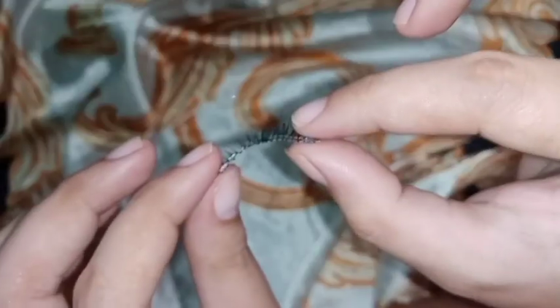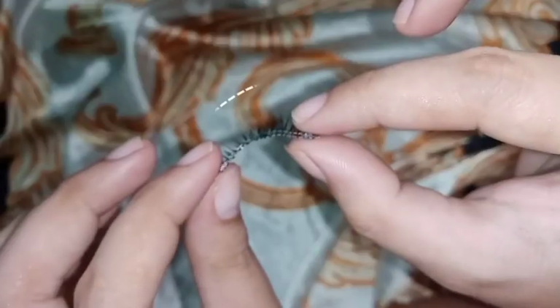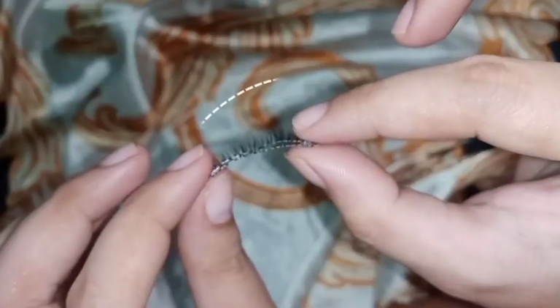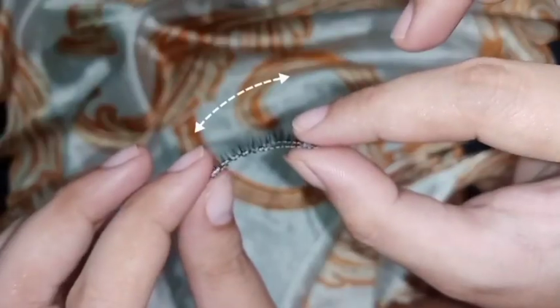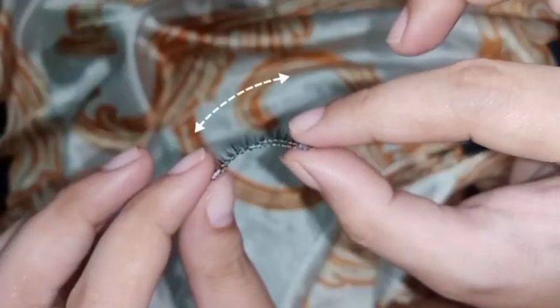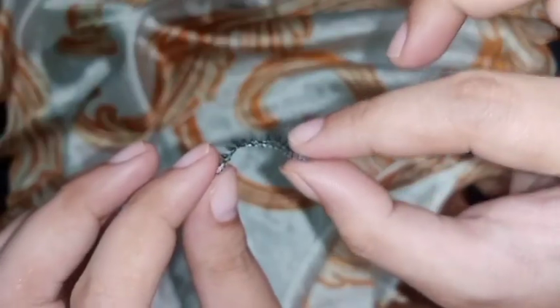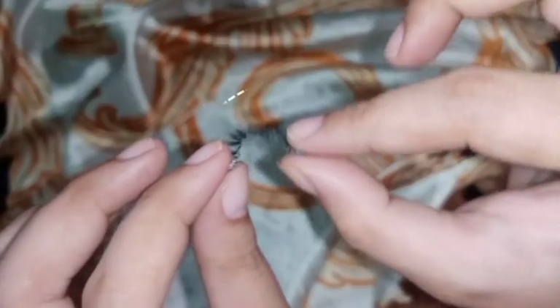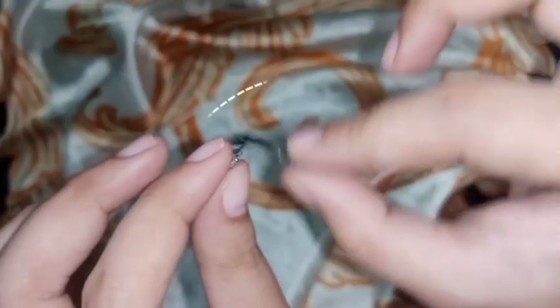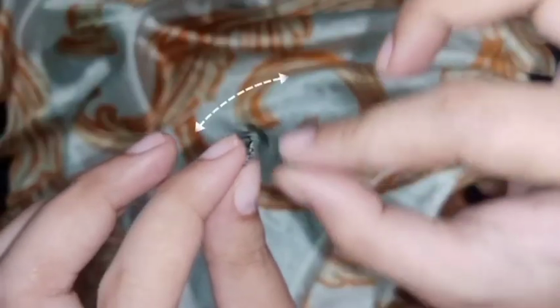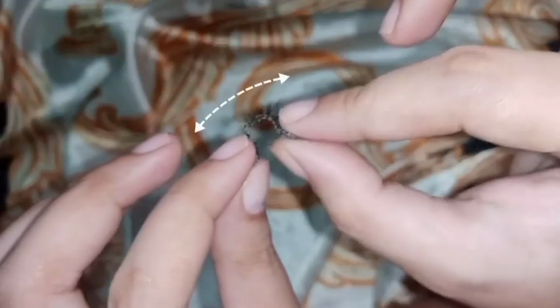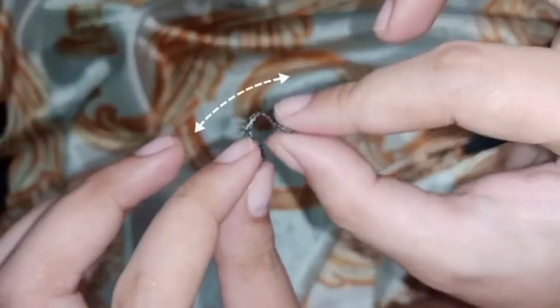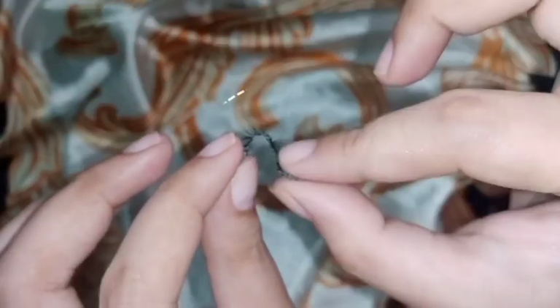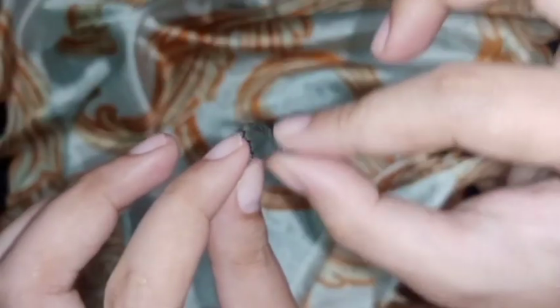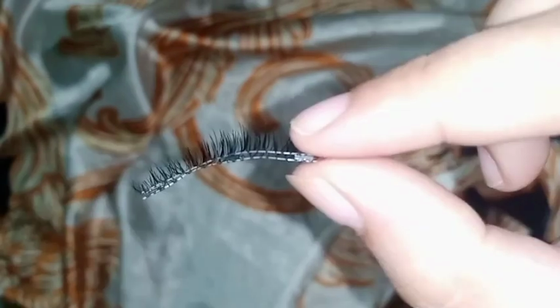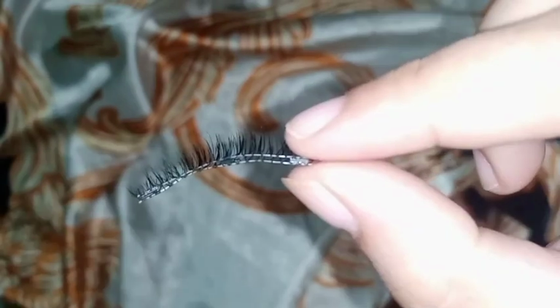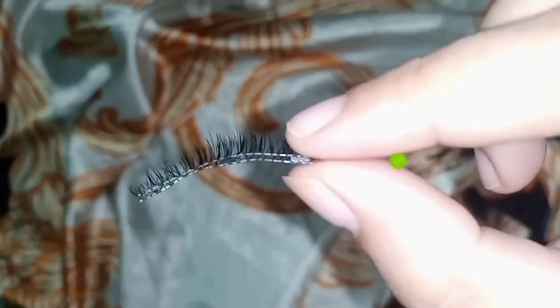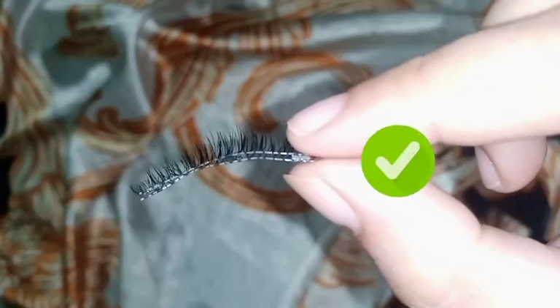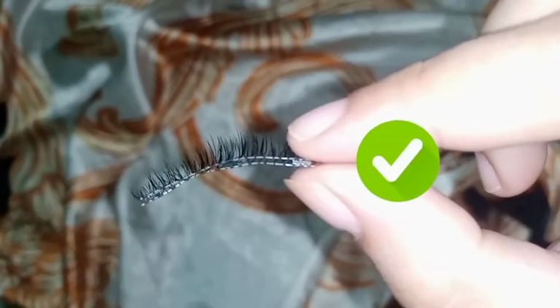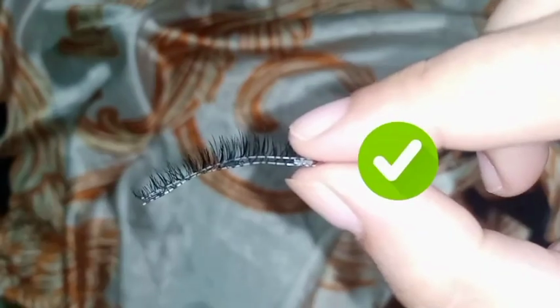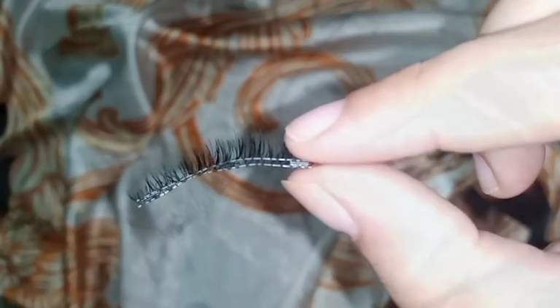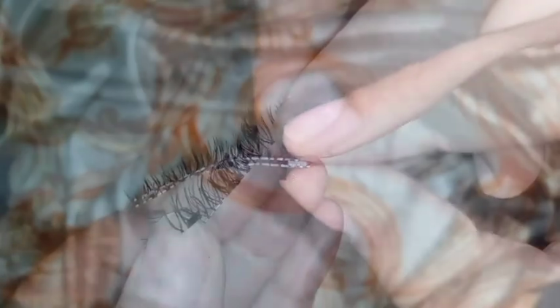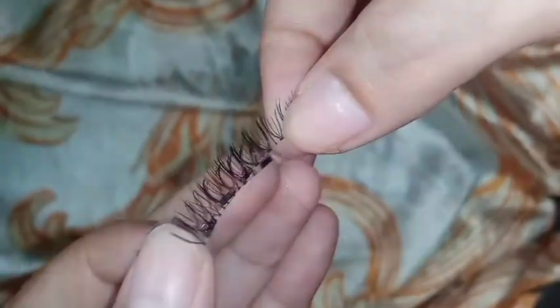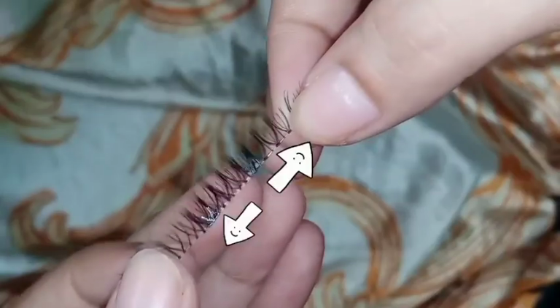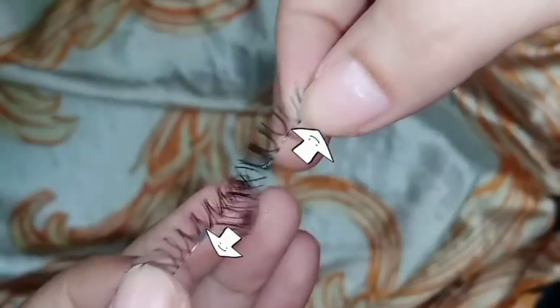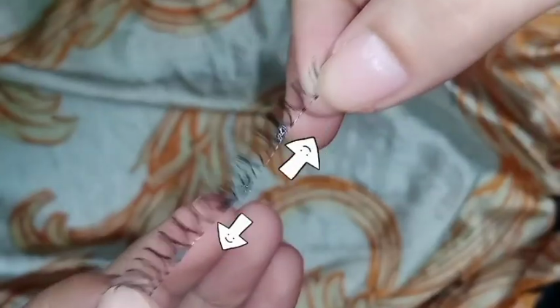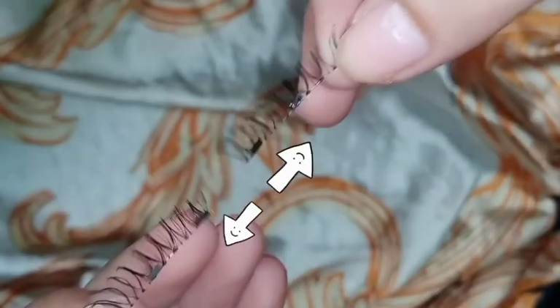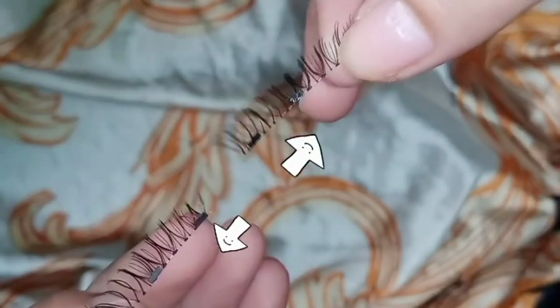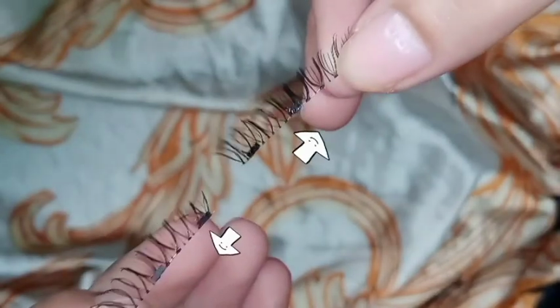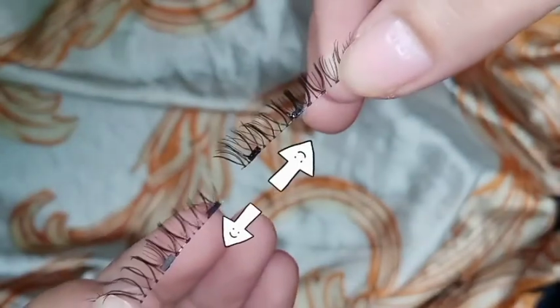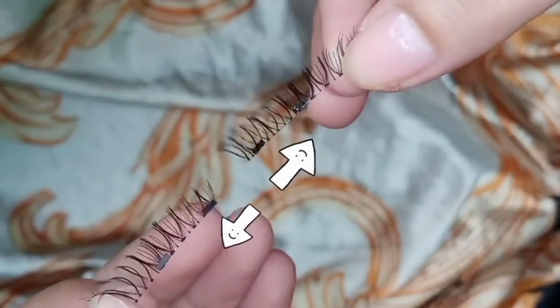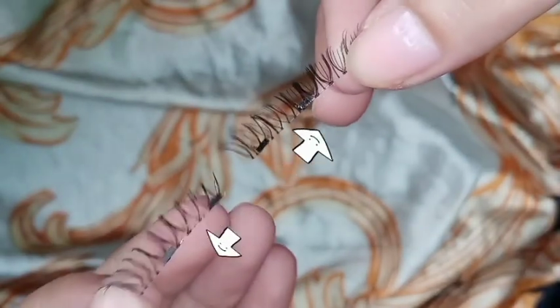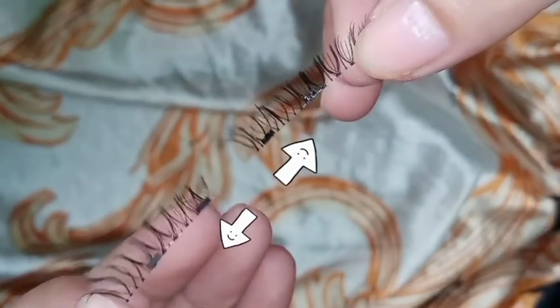Bend the lashes to achieve the perfect curve of your eye. Slide the lashes to separate them.